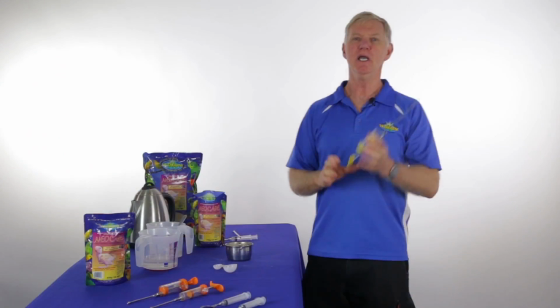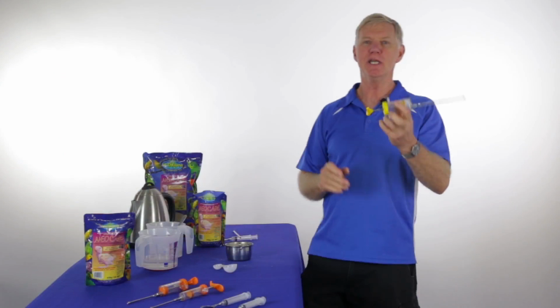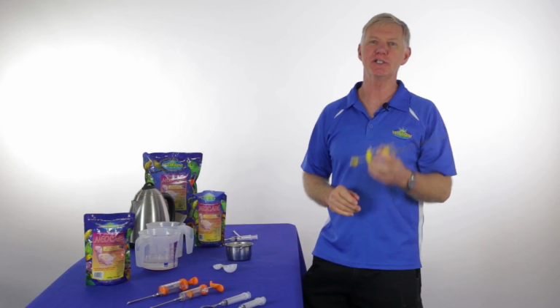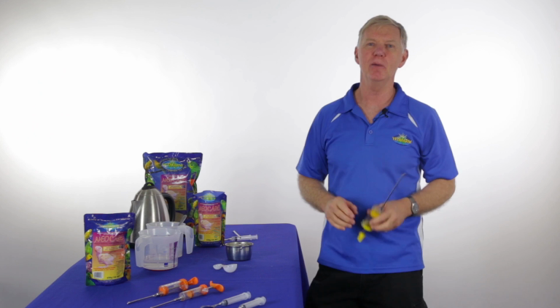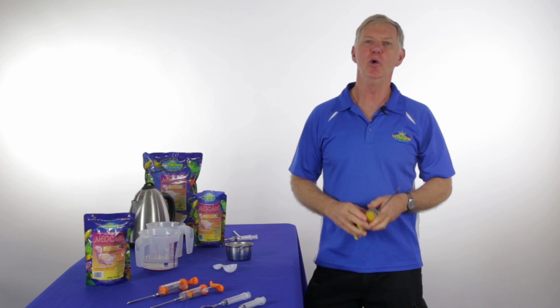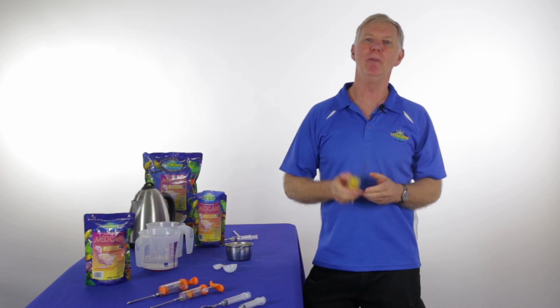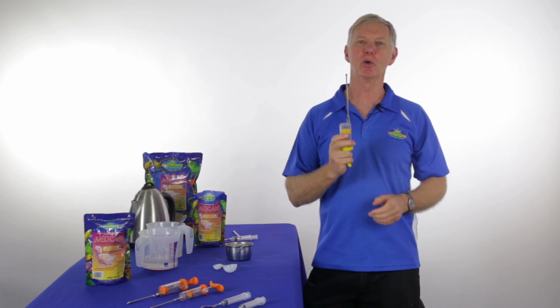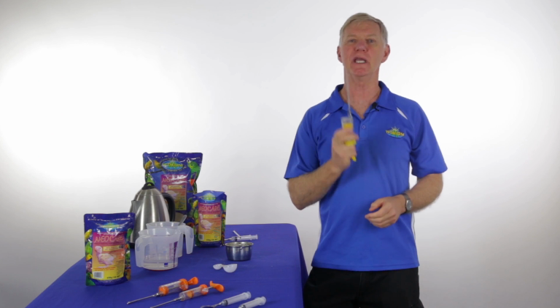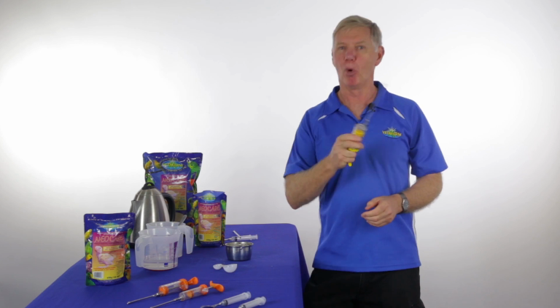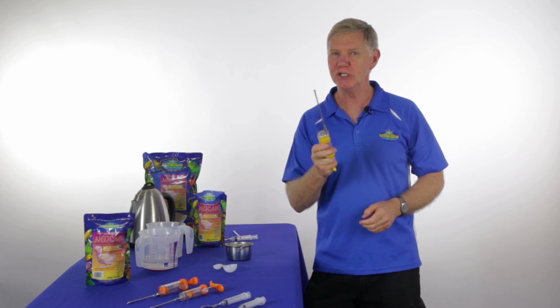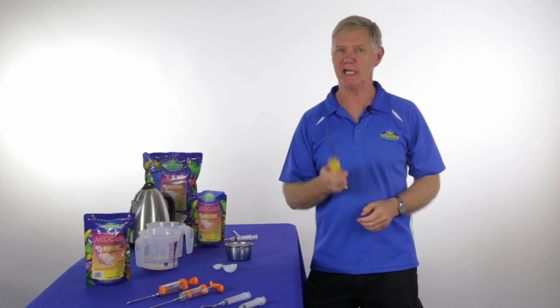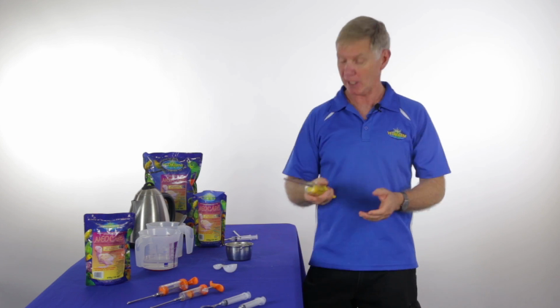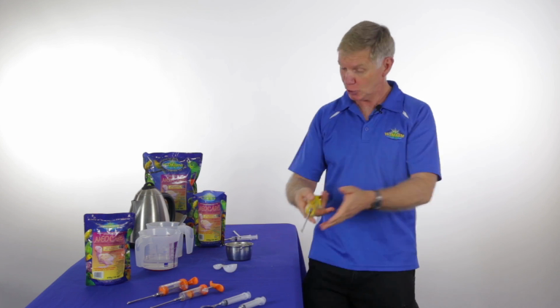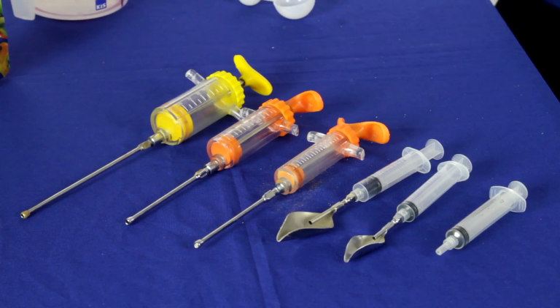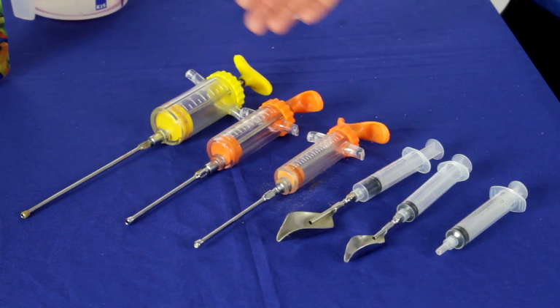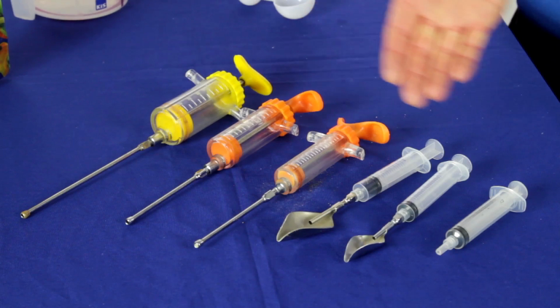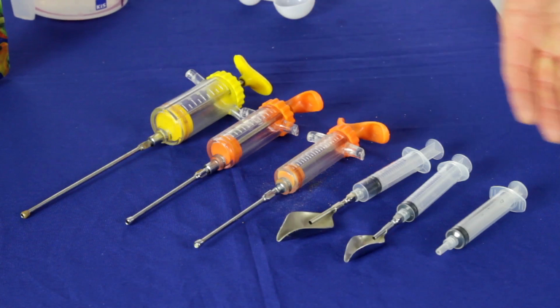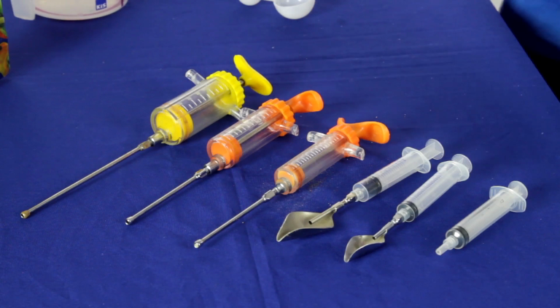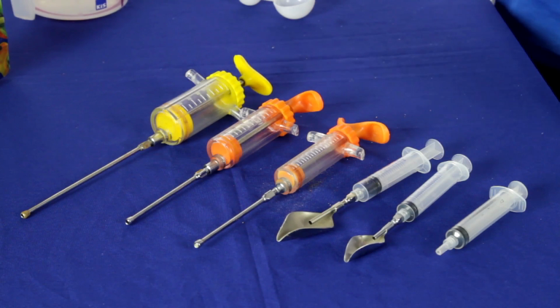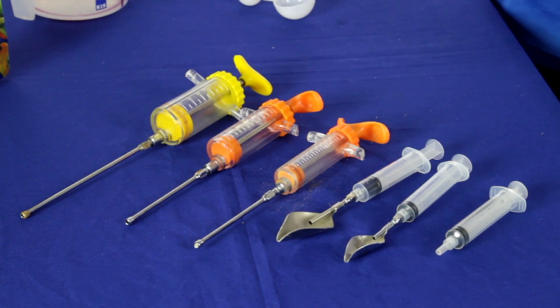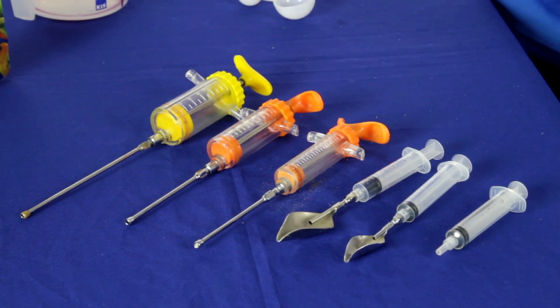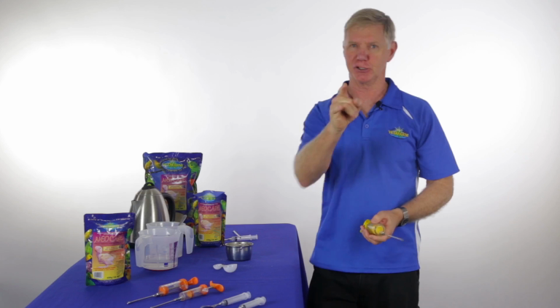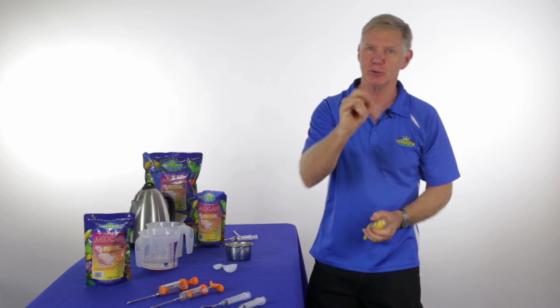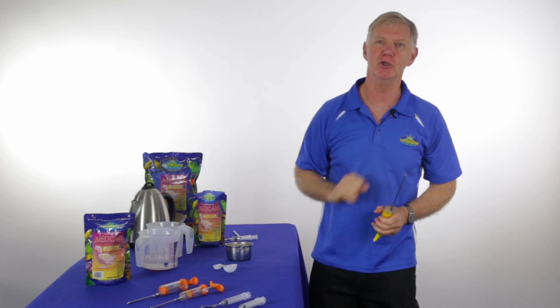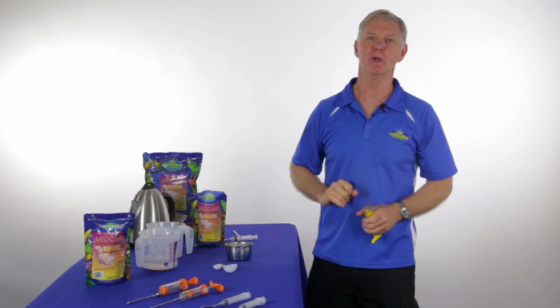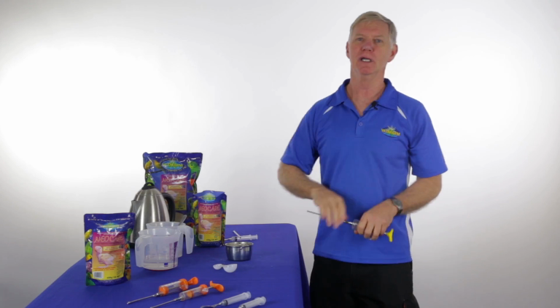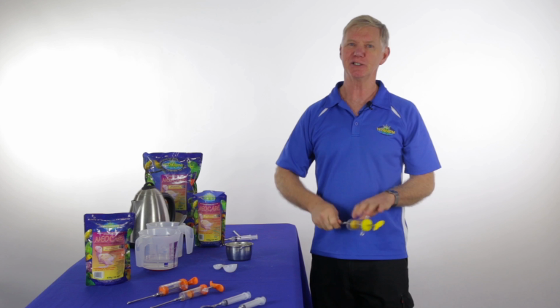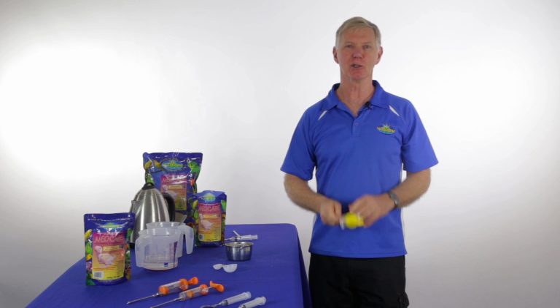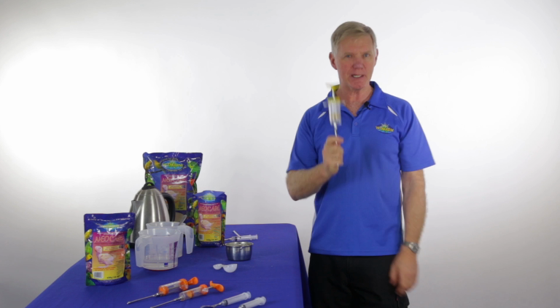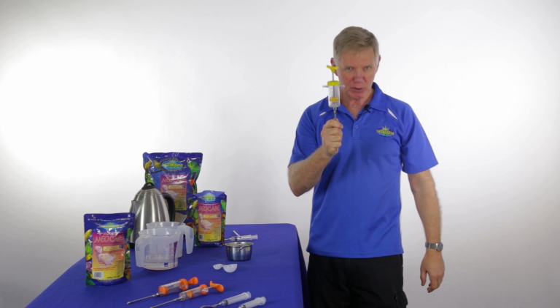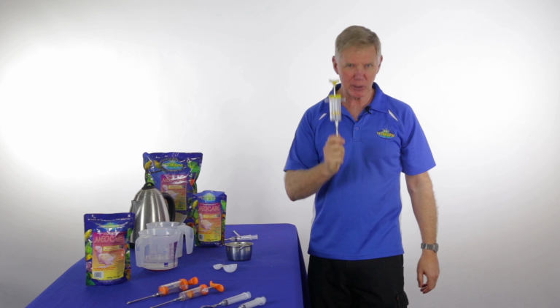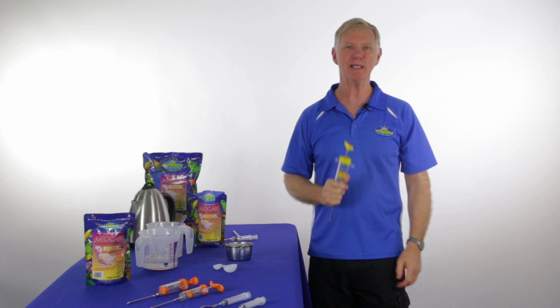Next time we'll be looking in more detail at choosing the feeding equipment that suits you. Until then, good luck and have some fun hand-feeding those babies.